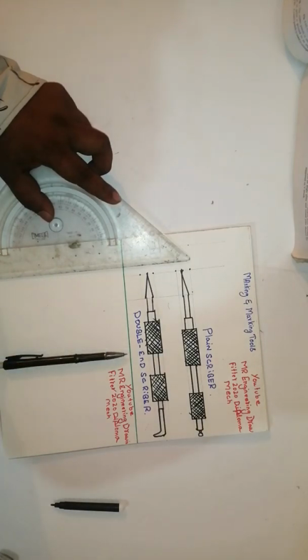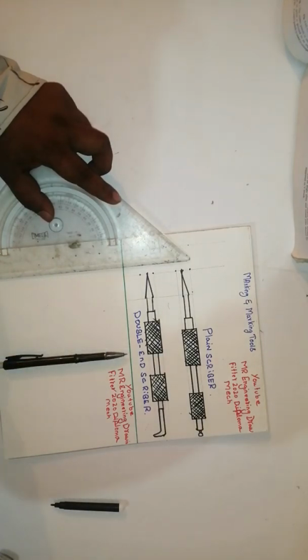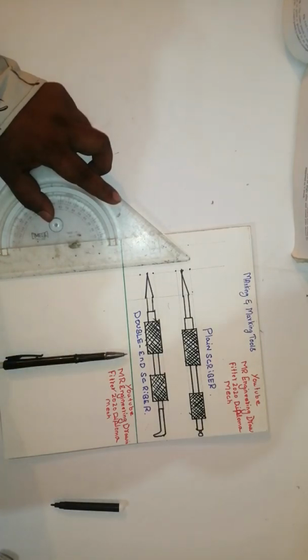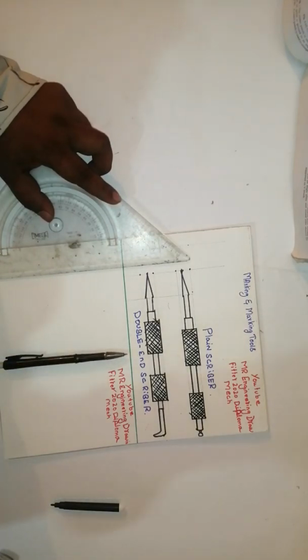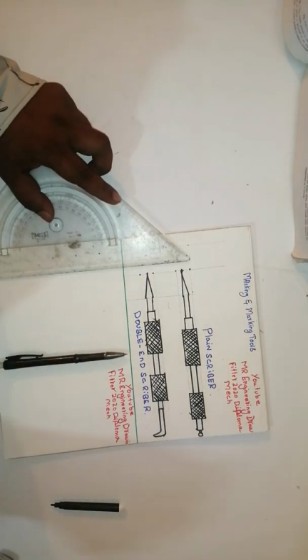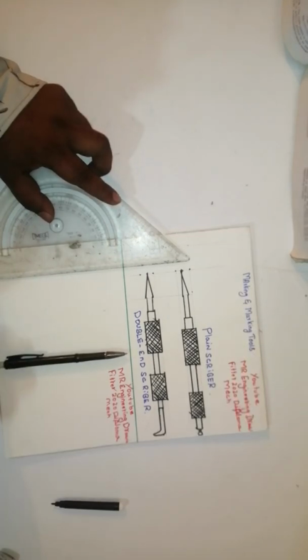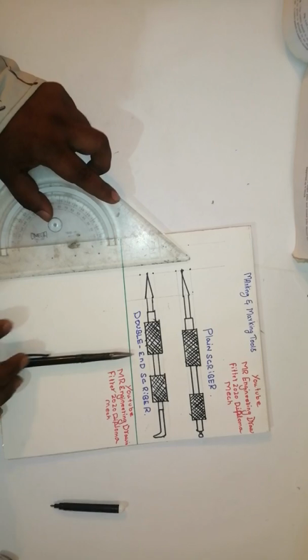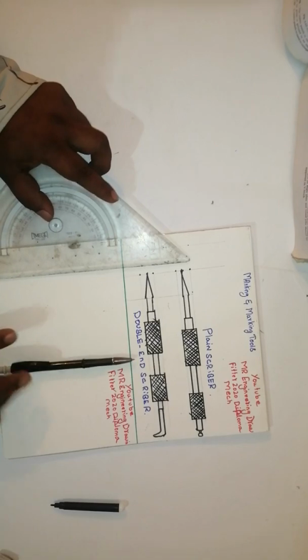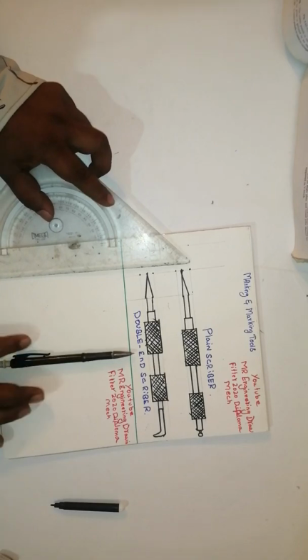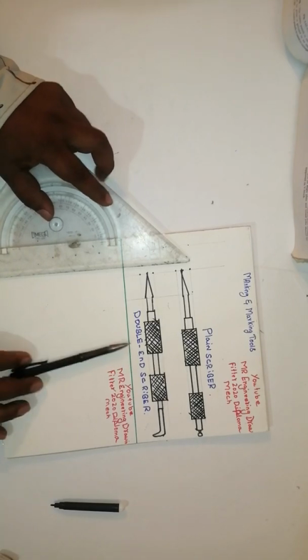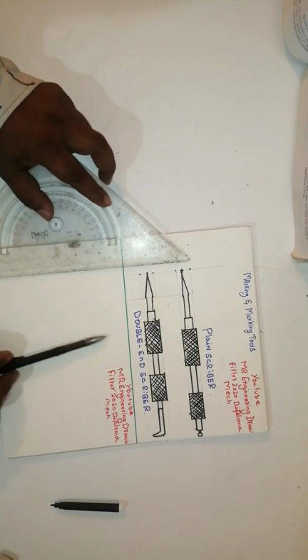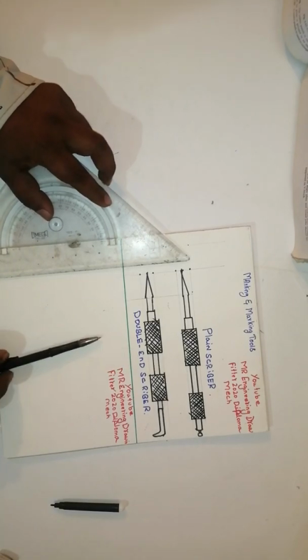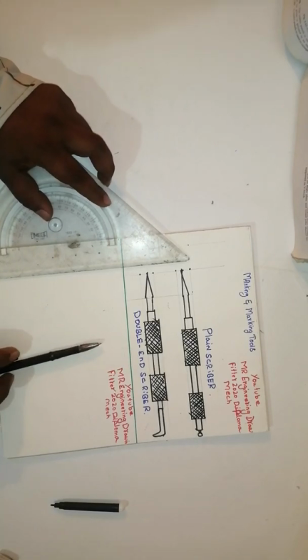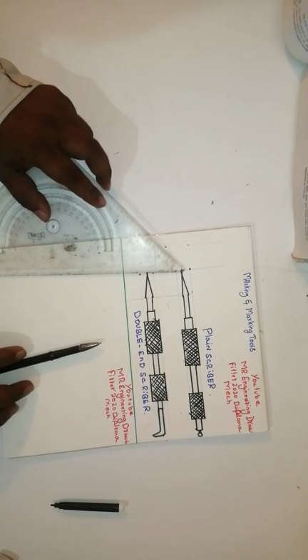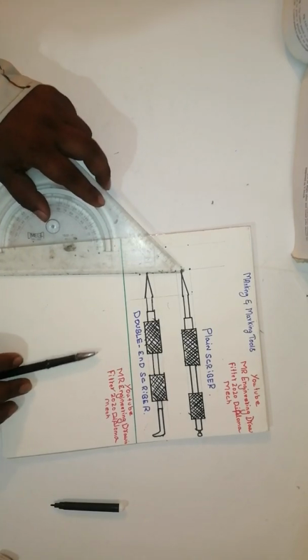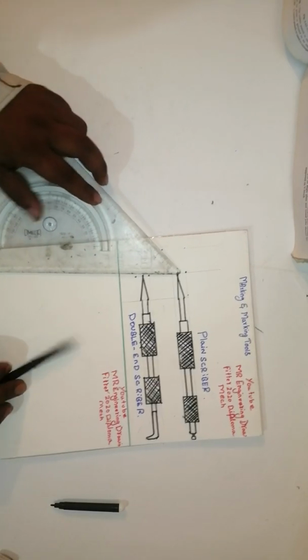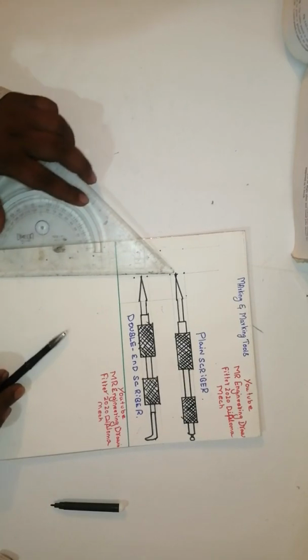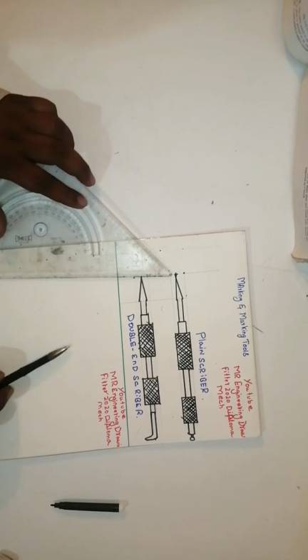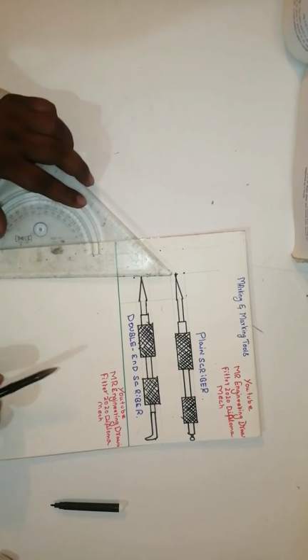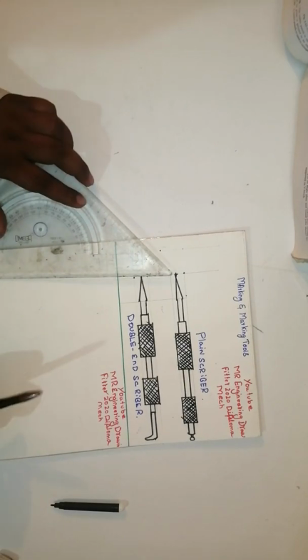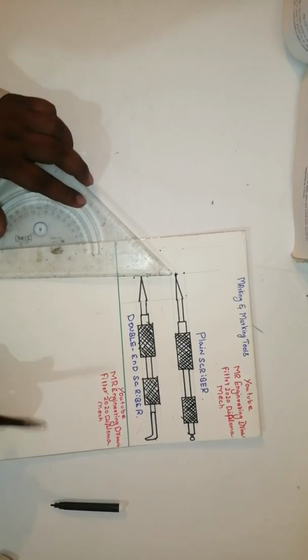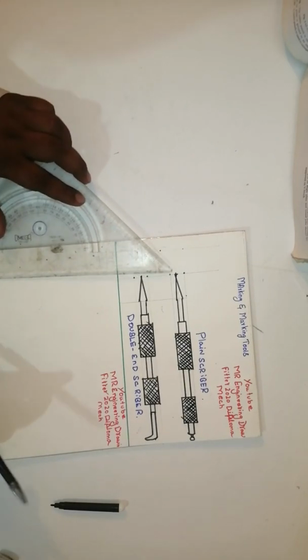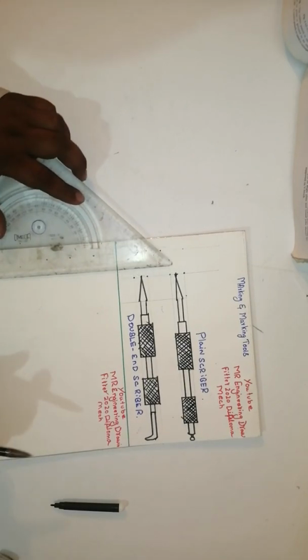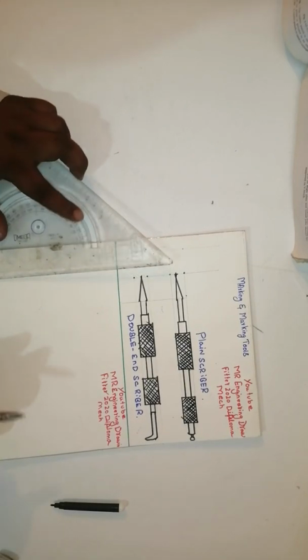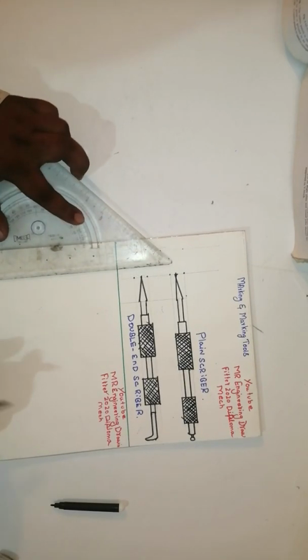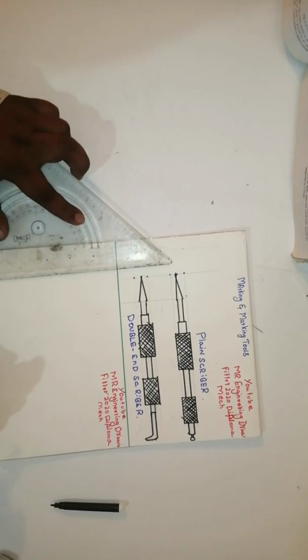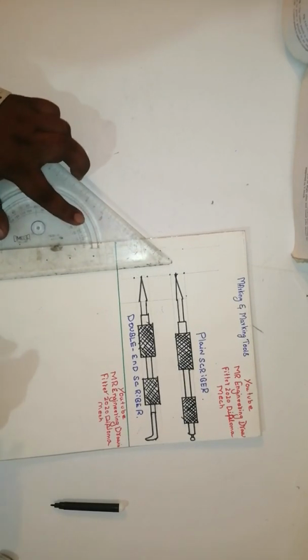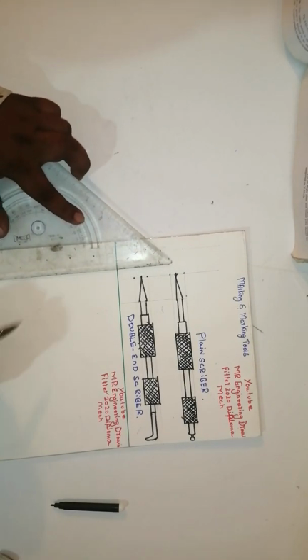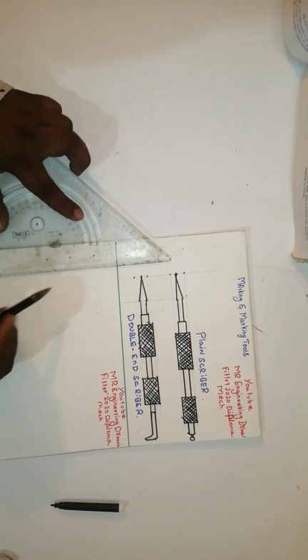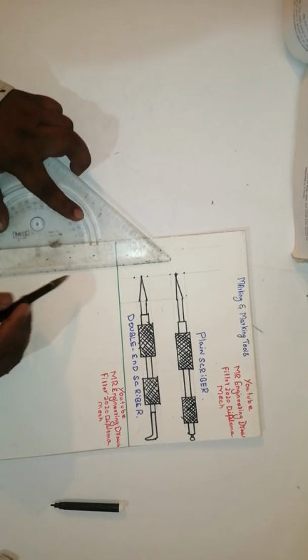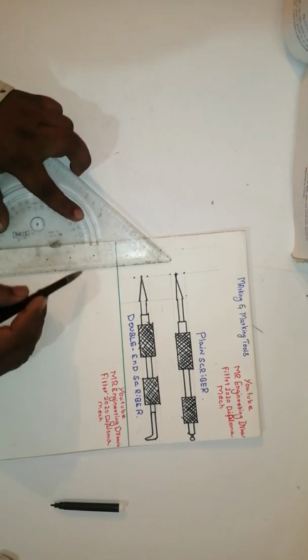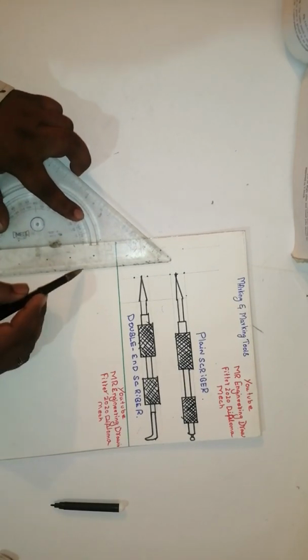Hello friends, how to draw a center punch and prick punch — center punch and prick punch.